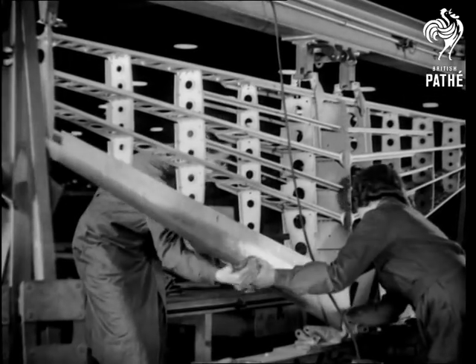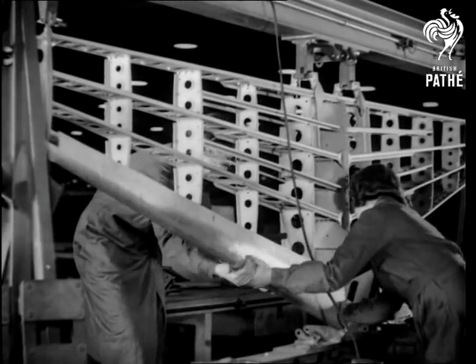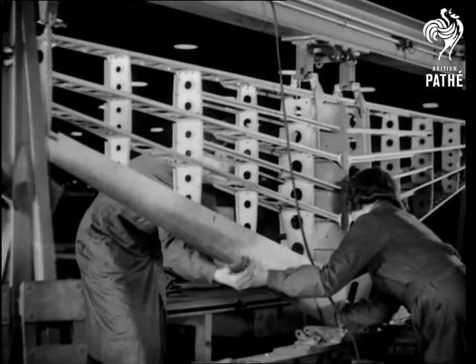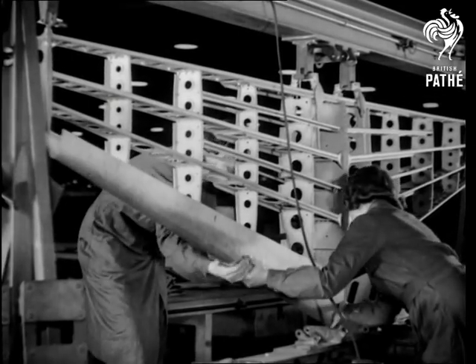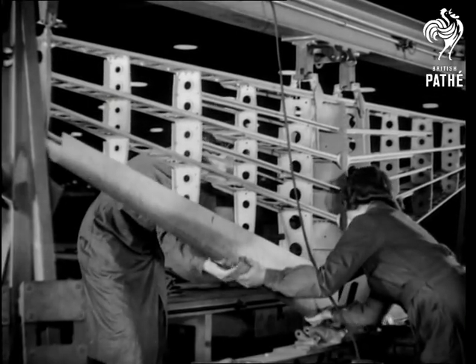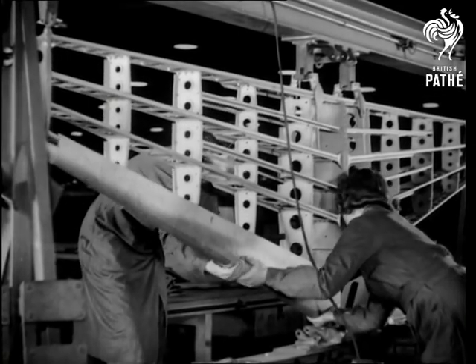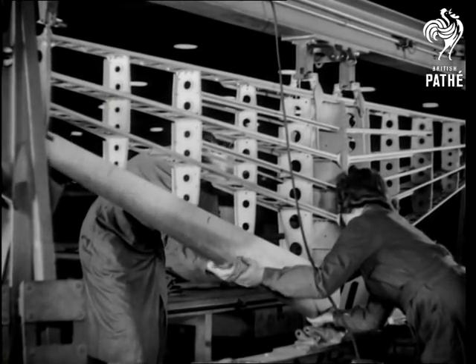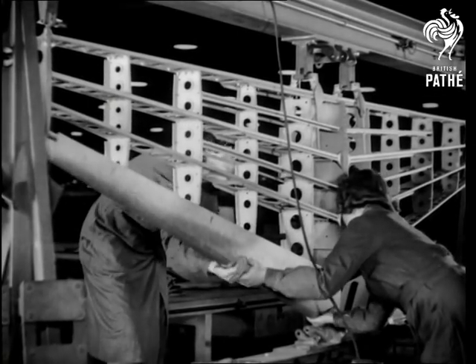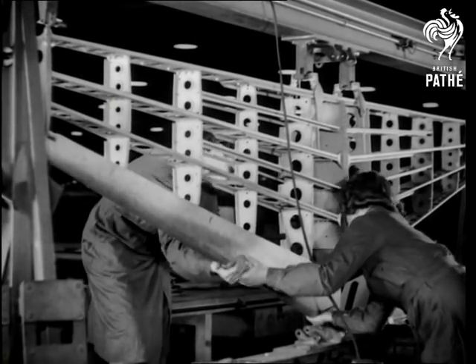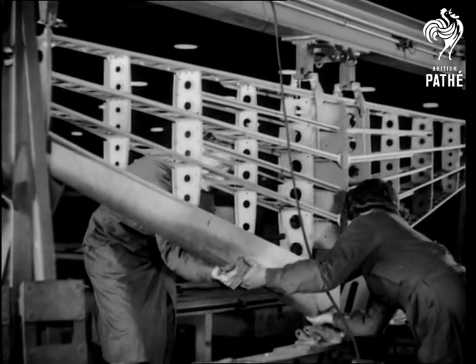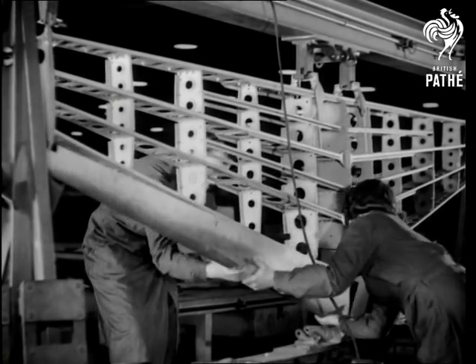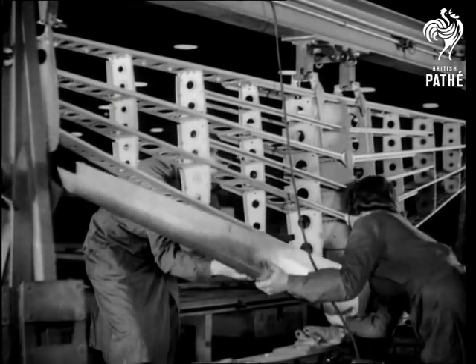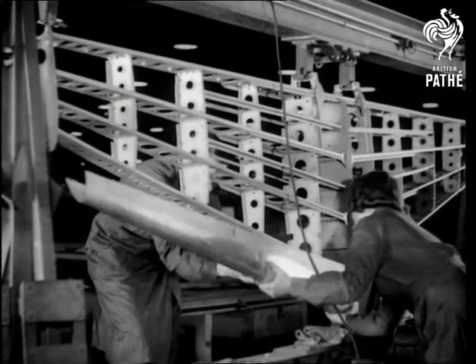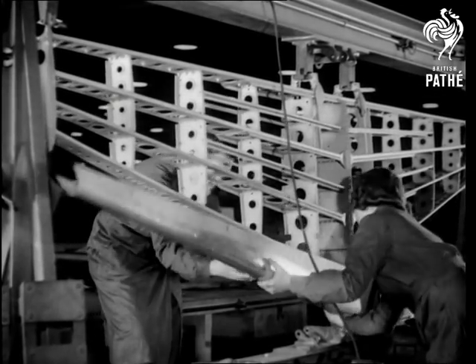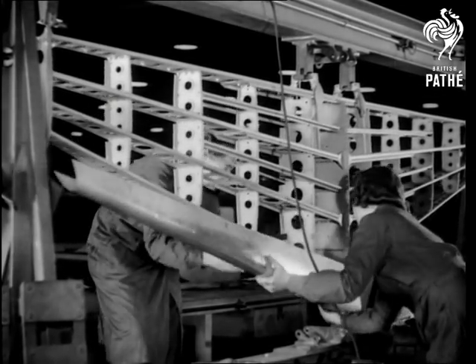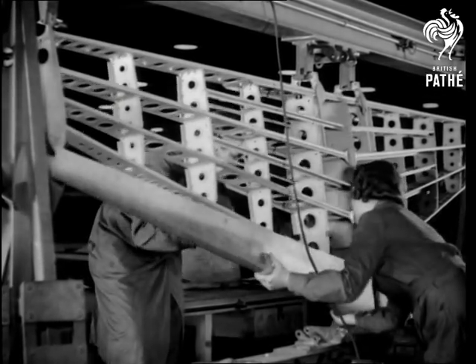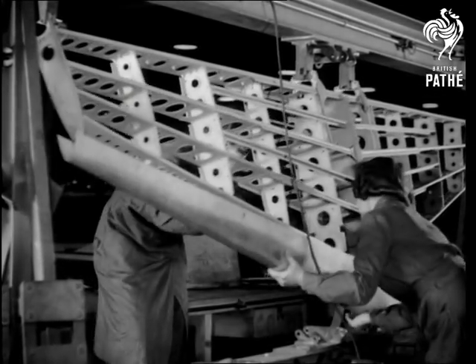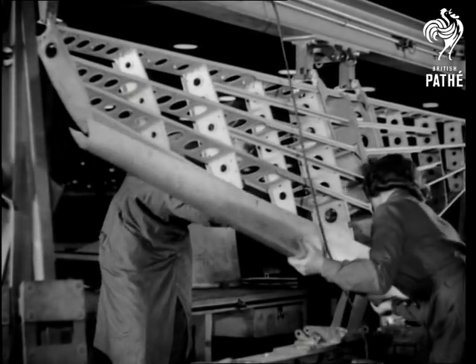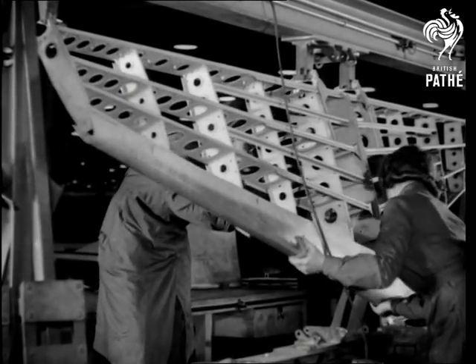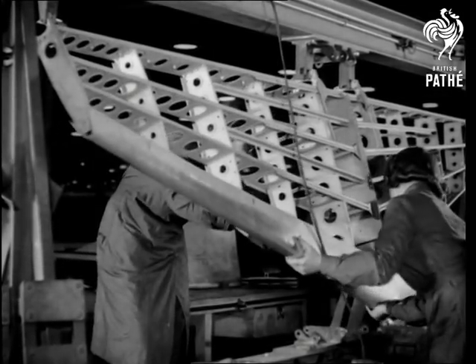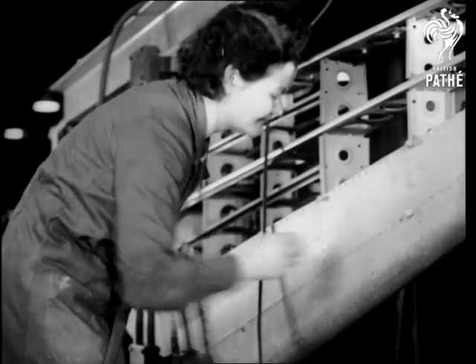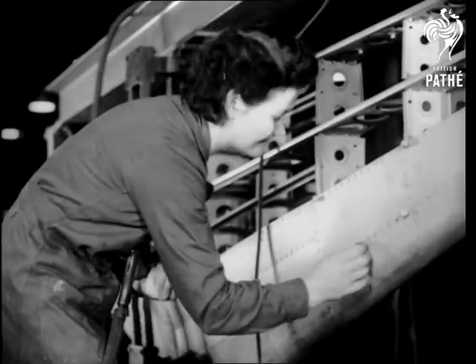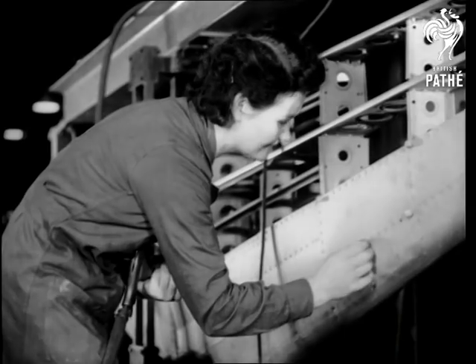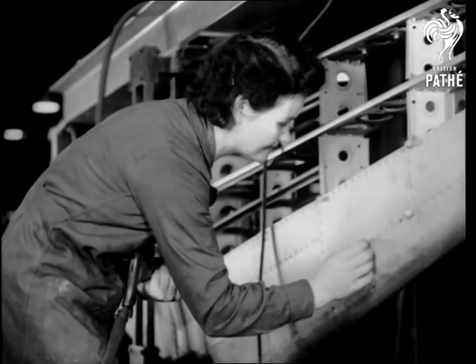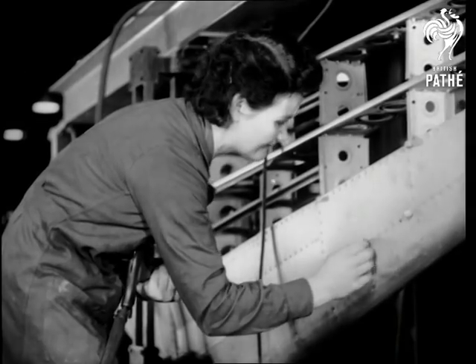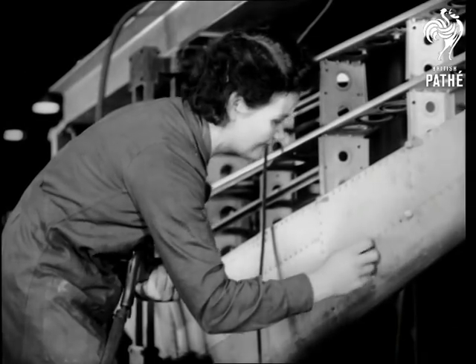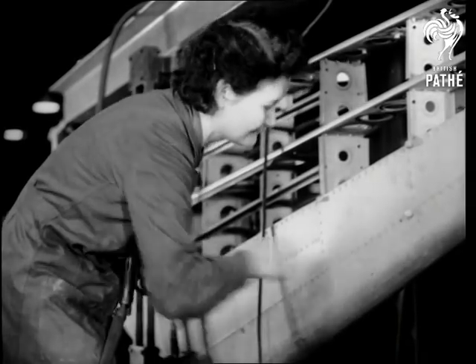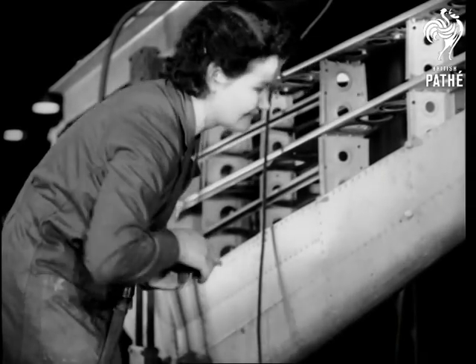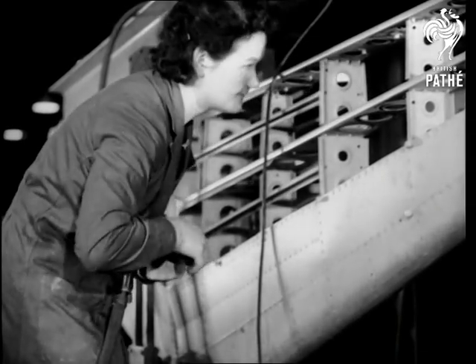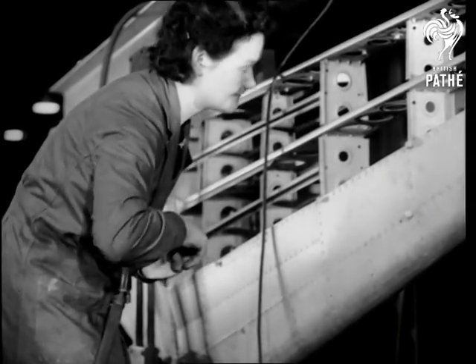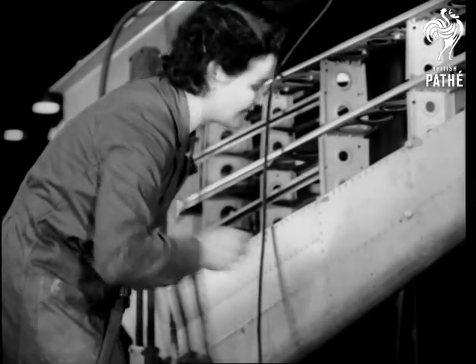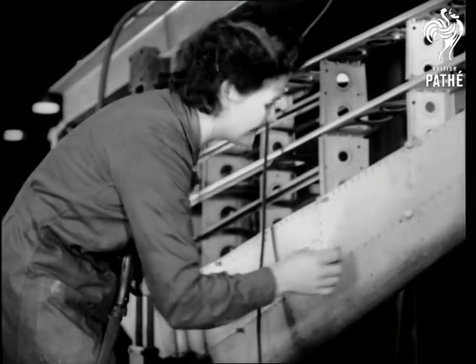In the tail unit assembly shop, girl operatives rivet the sections and fit the outer metal skin to the tail plane.